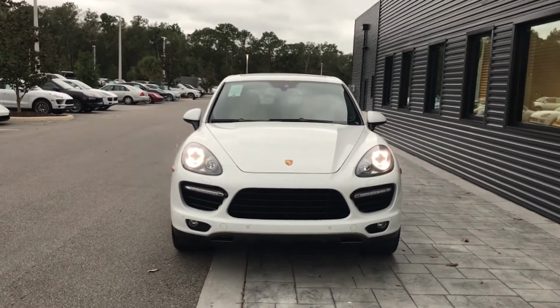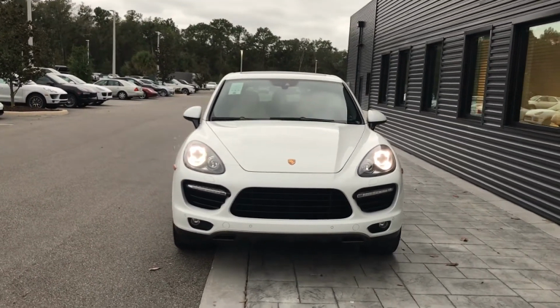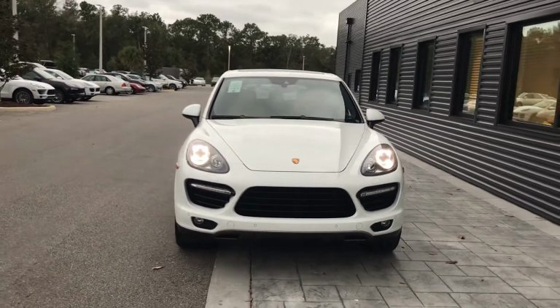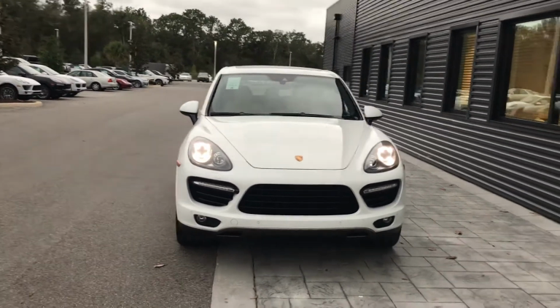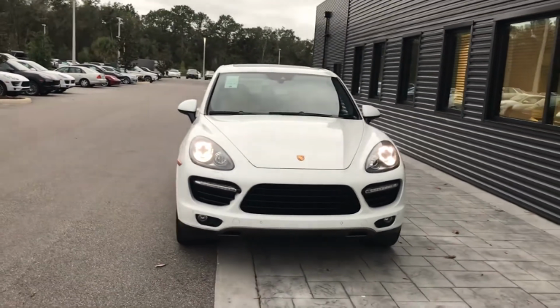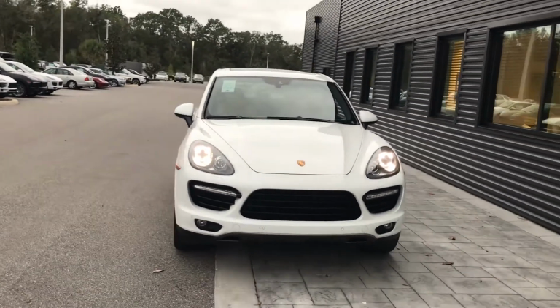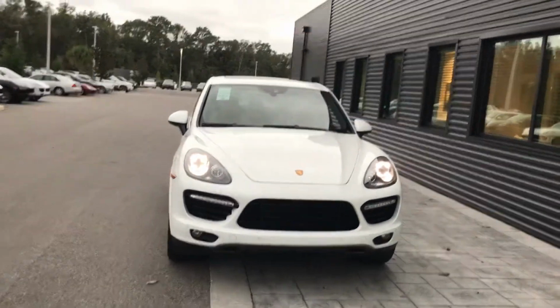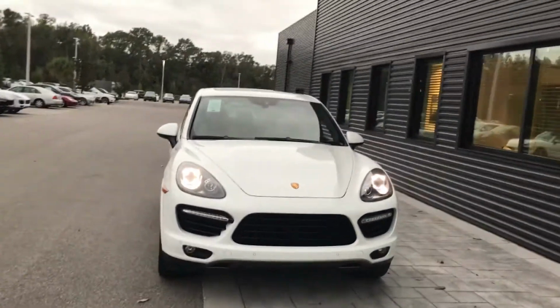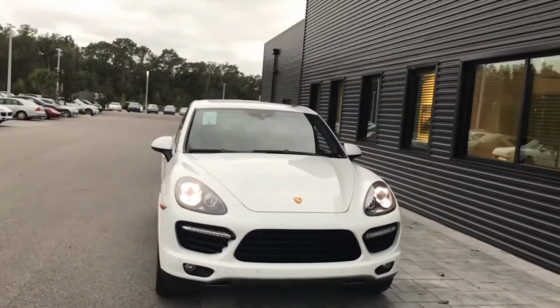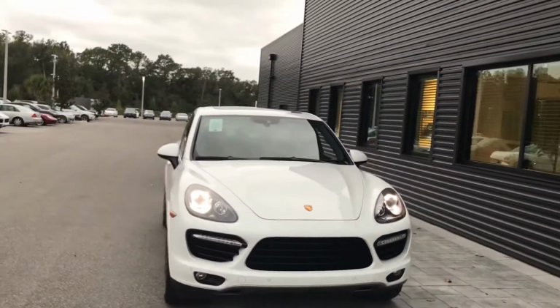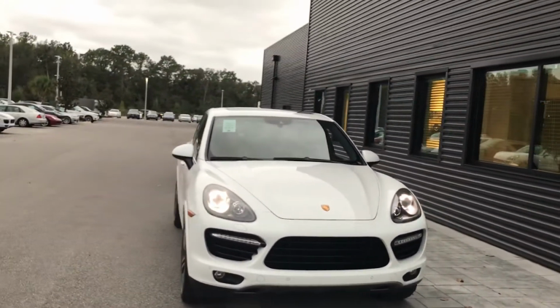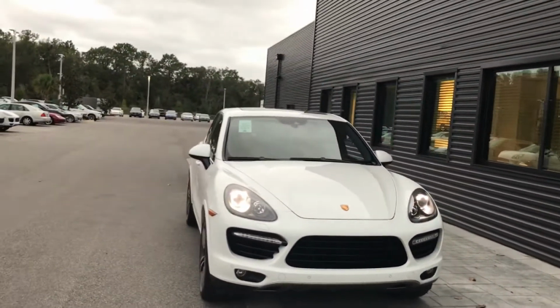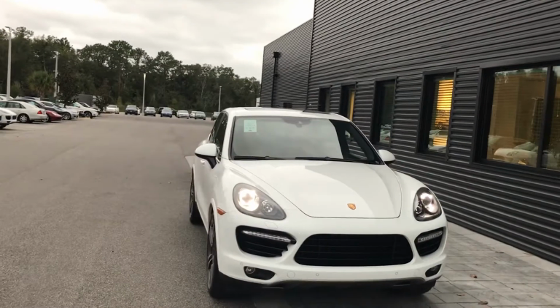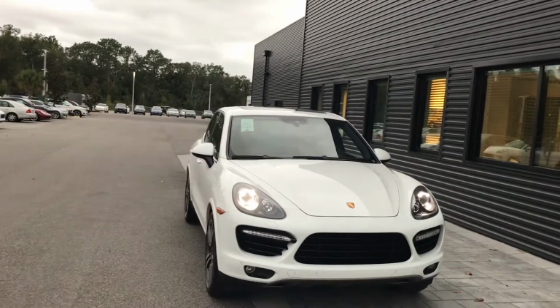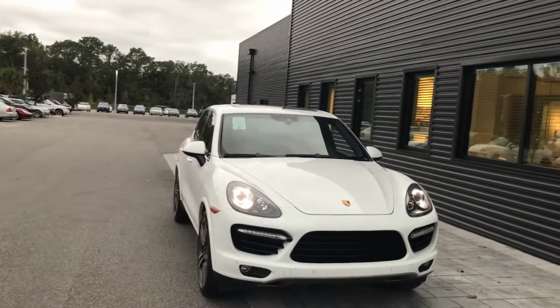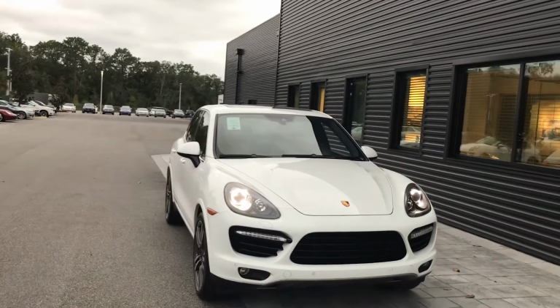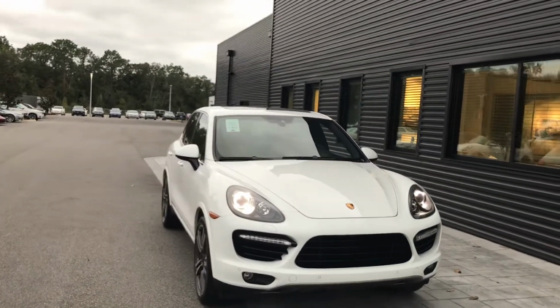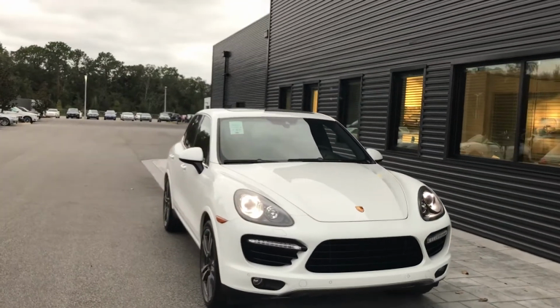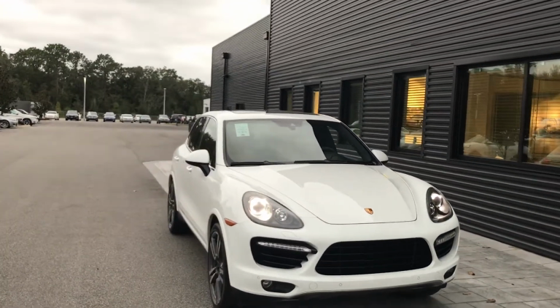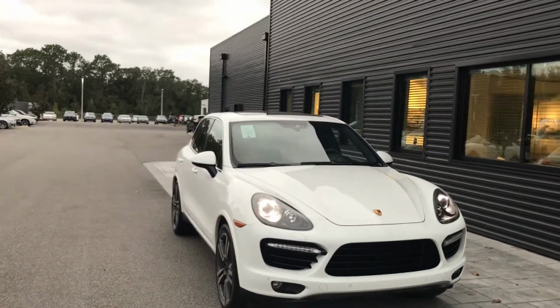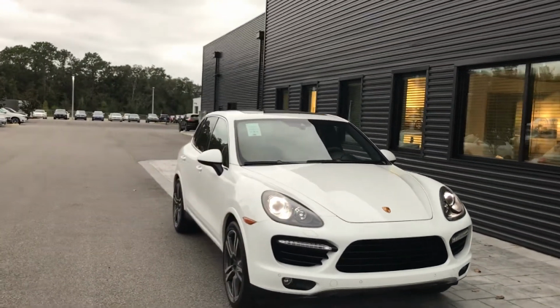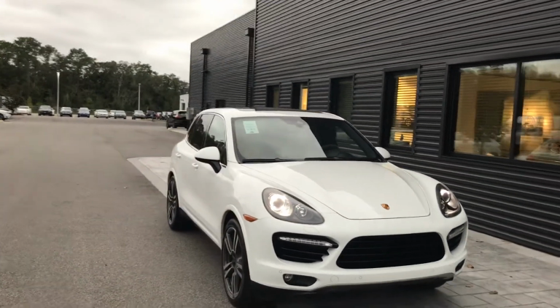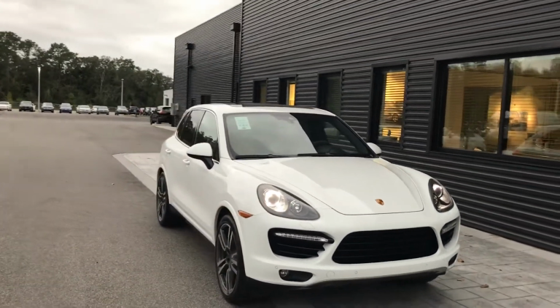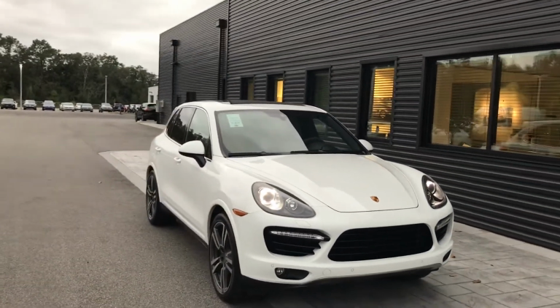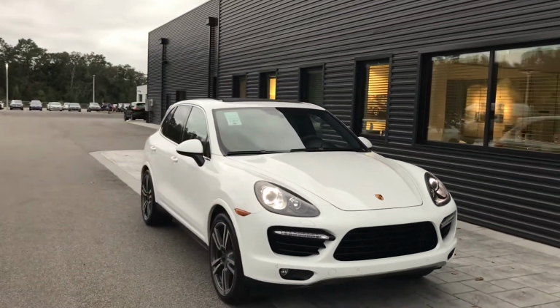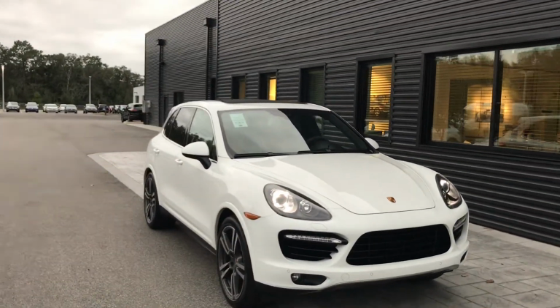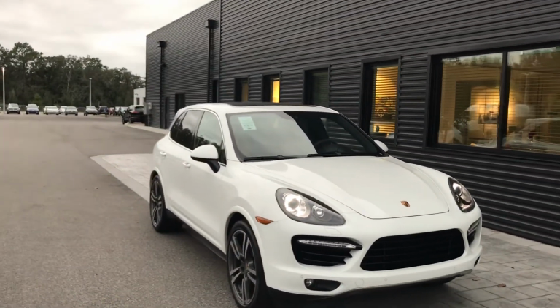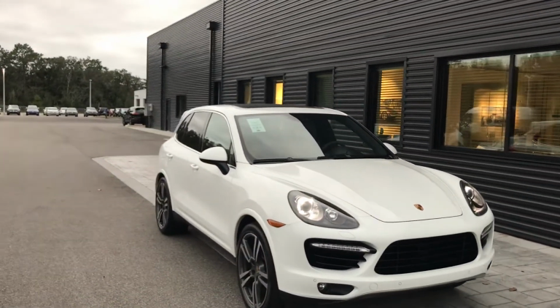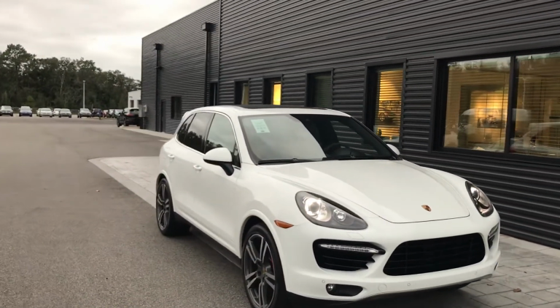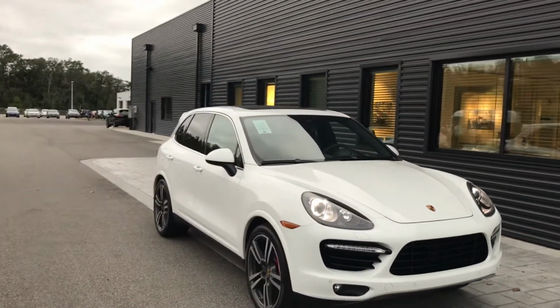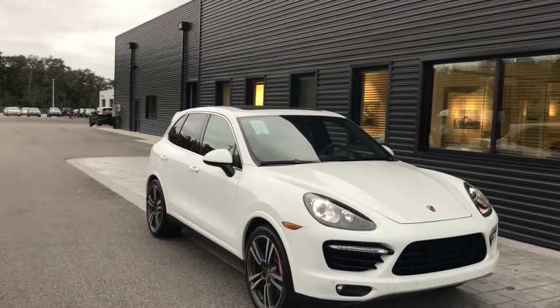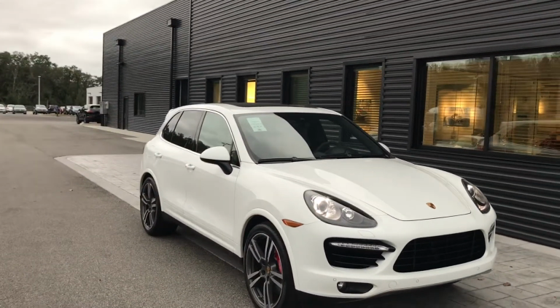Hello, this is Darno from Porsche of Ocala. I'm taking a moment to show you the 2014 Porsche Cayenne Turbo S.